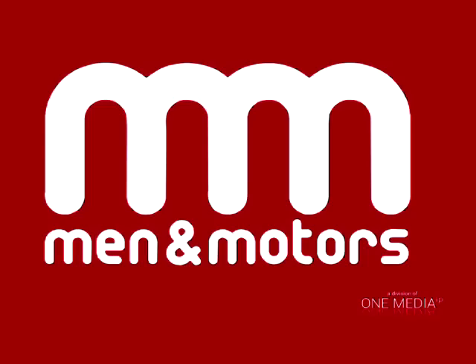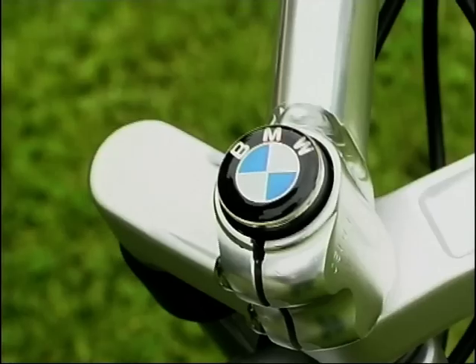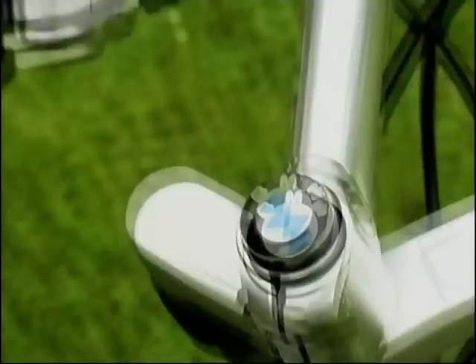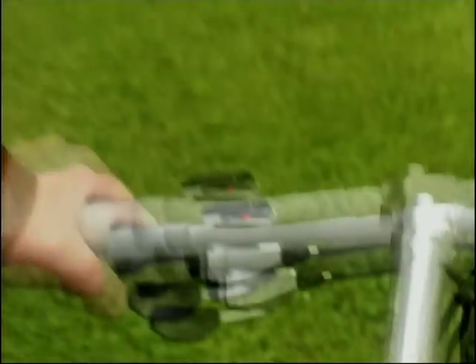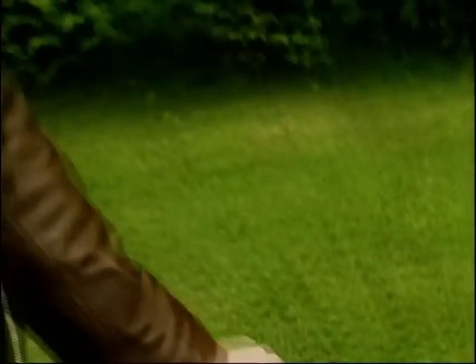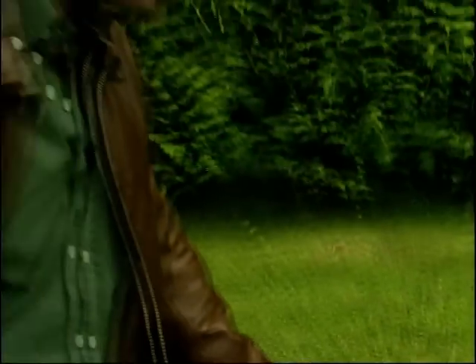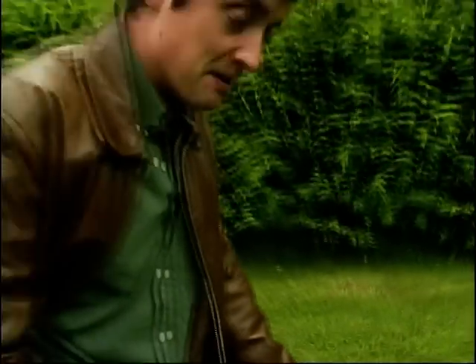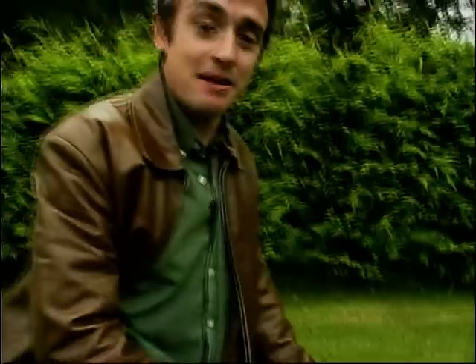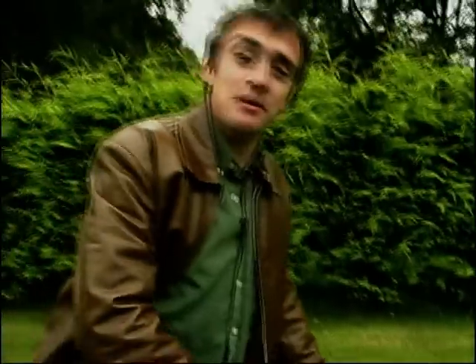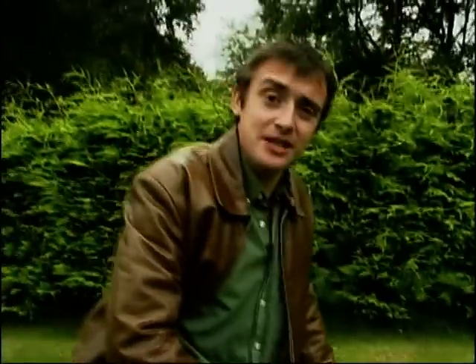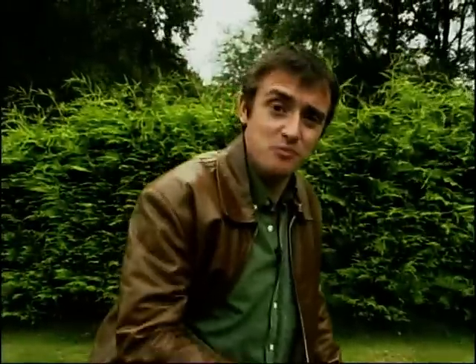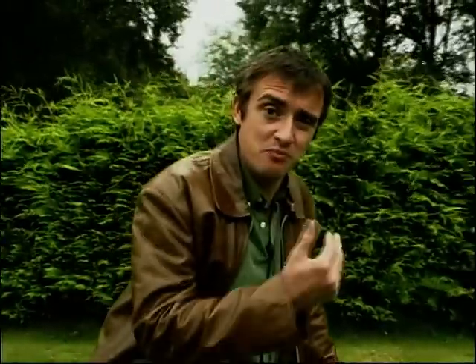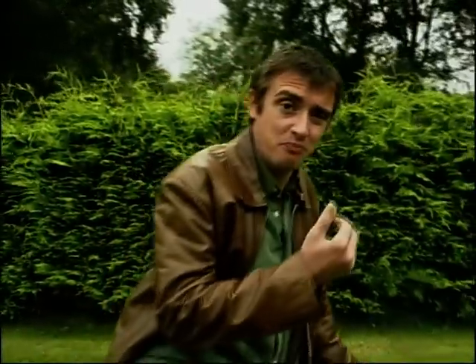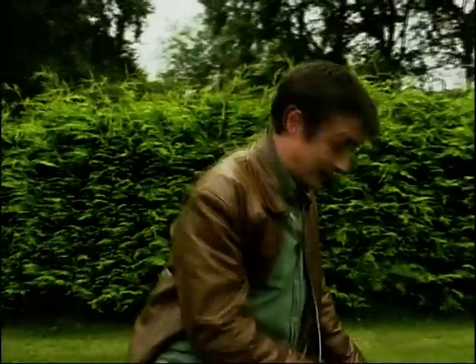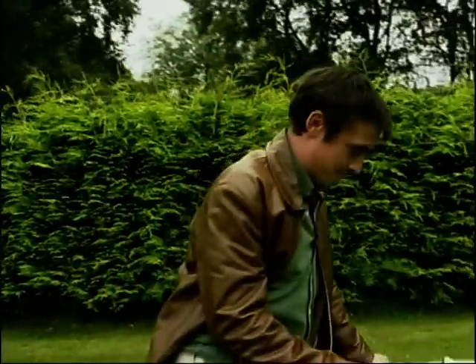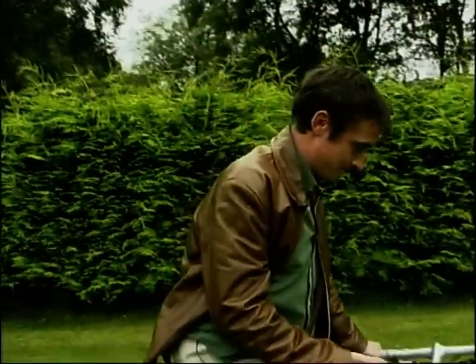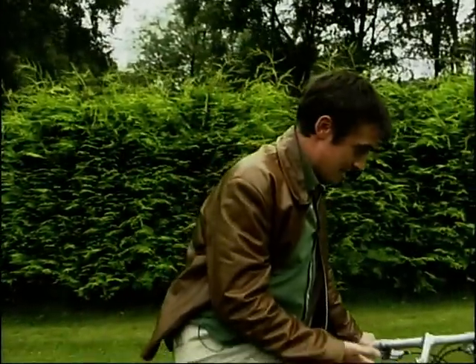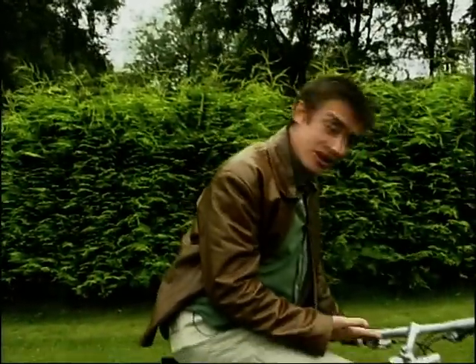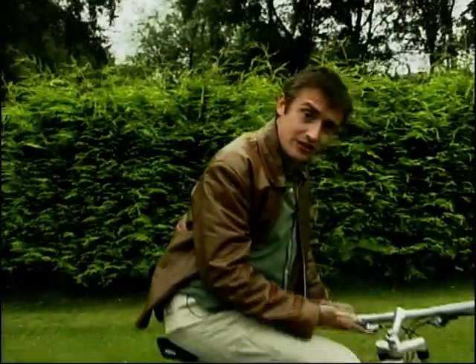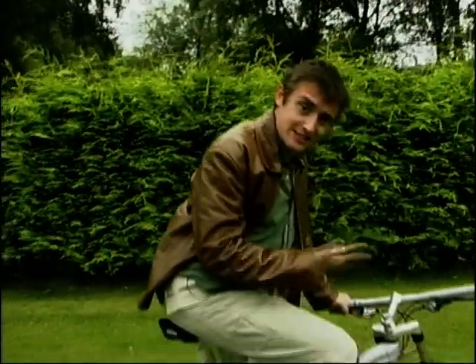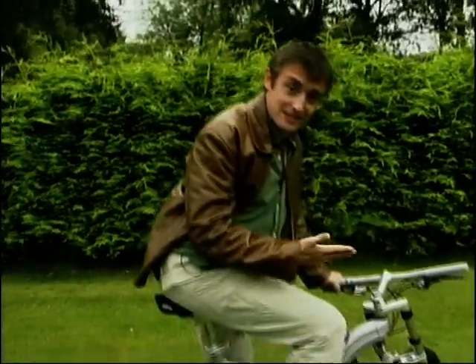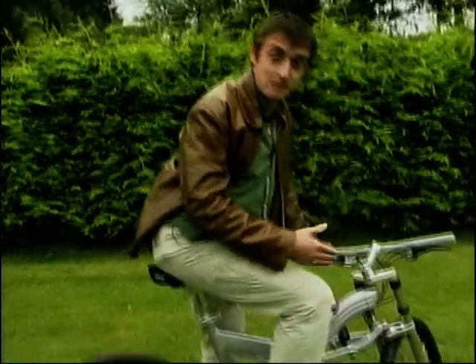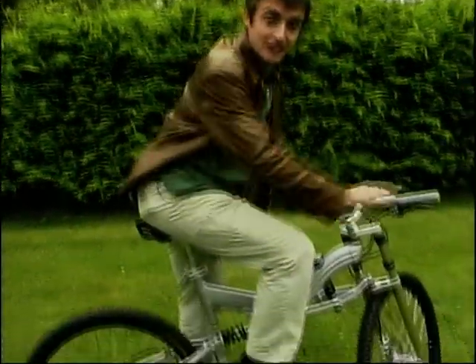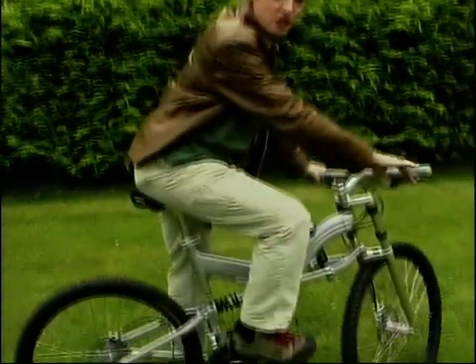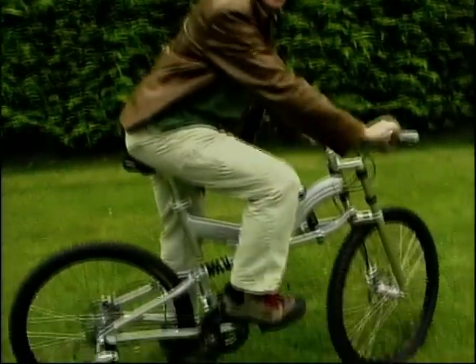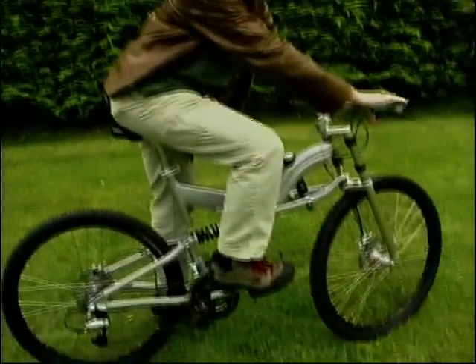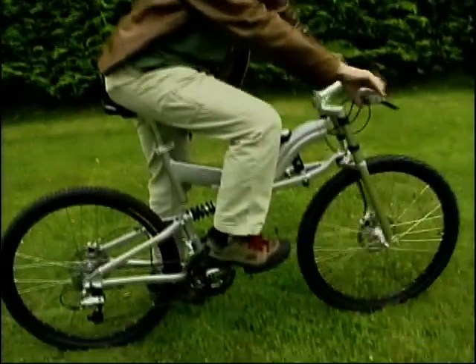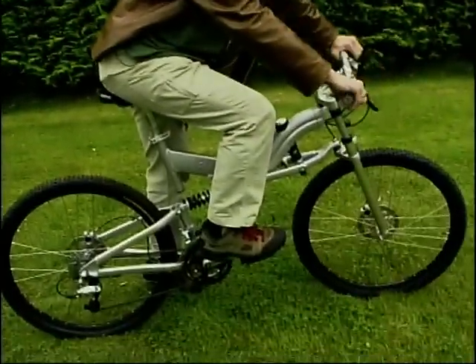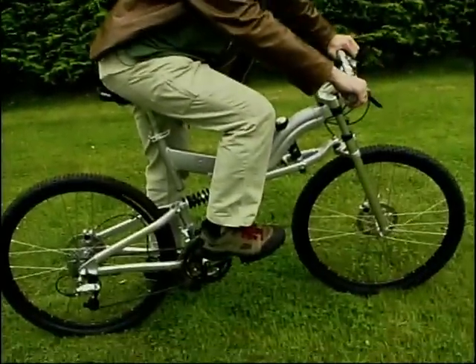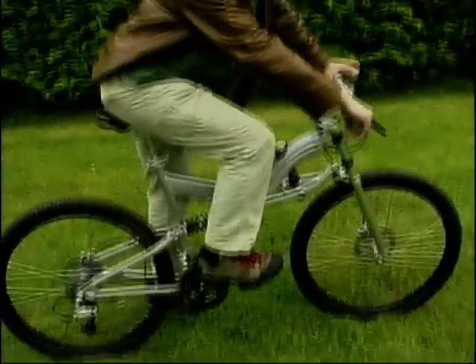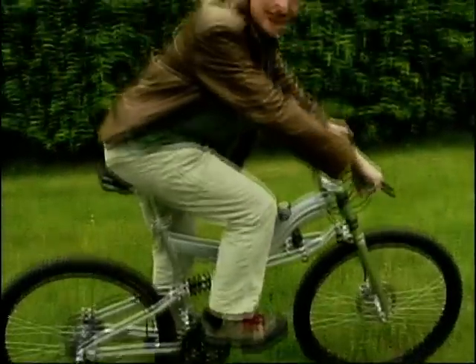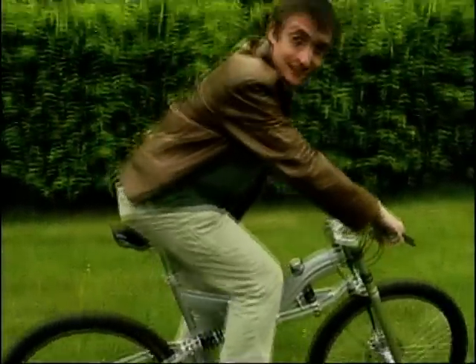Hooray! At last, a BMW bike. Mind you, it'll still set you back 2,100 quid.